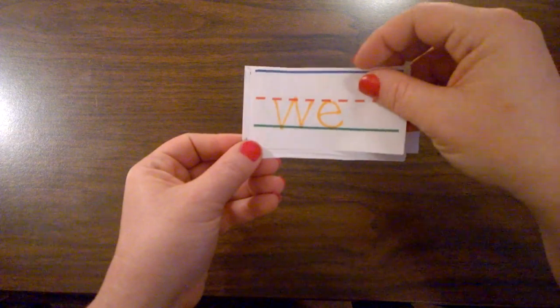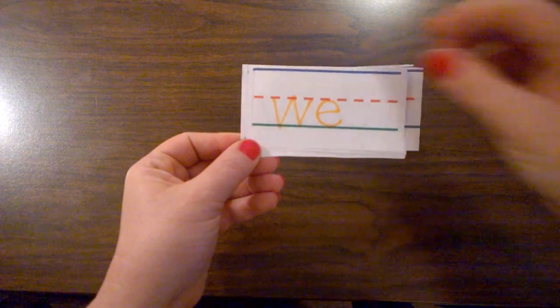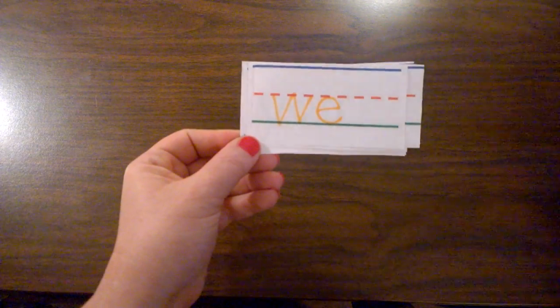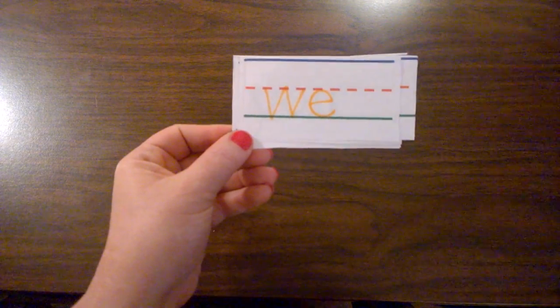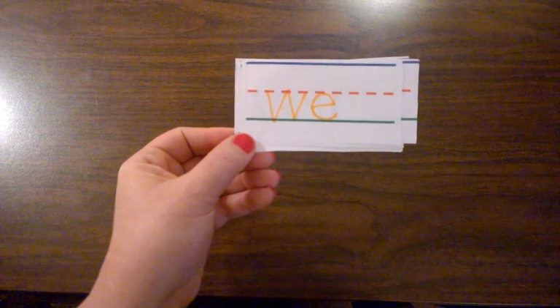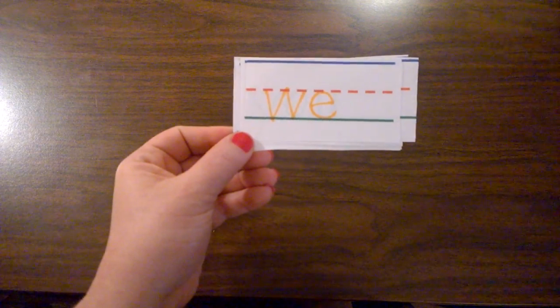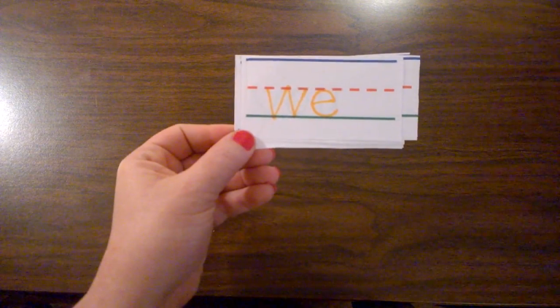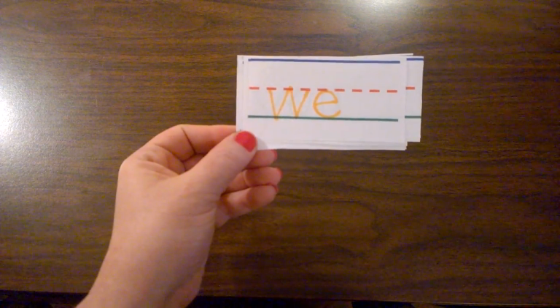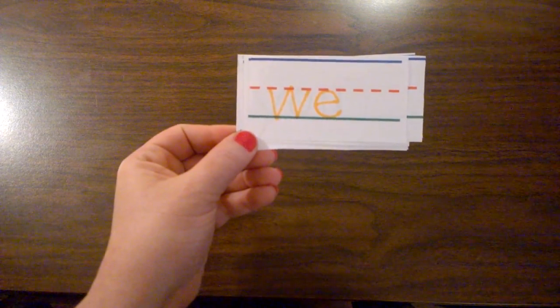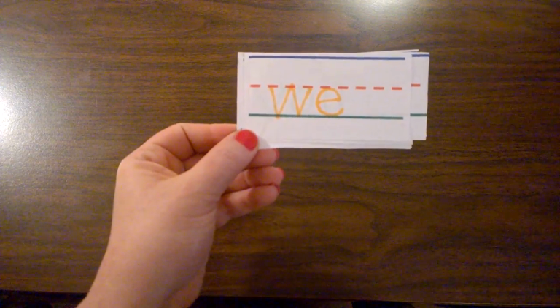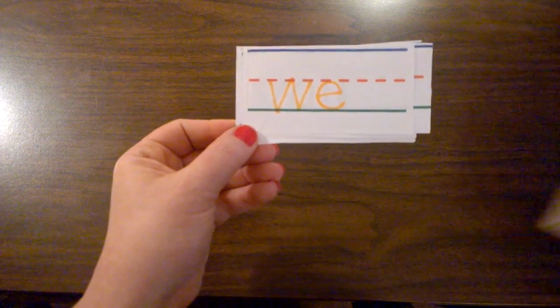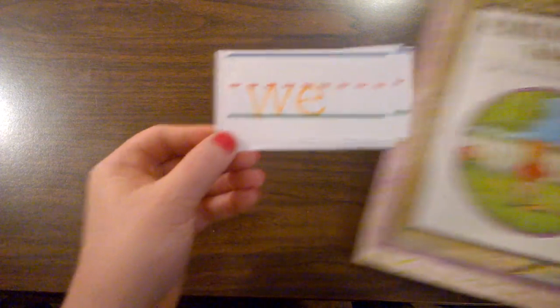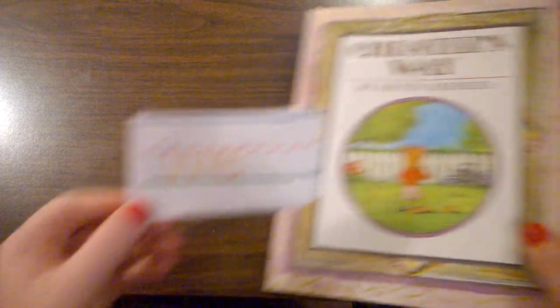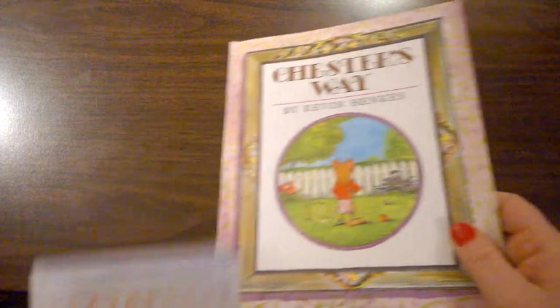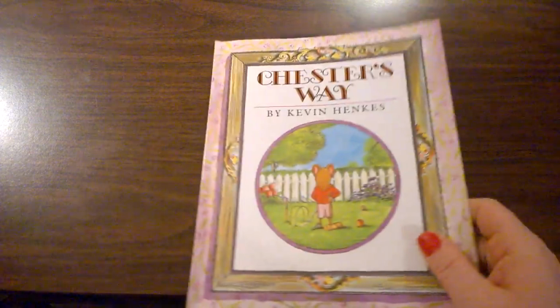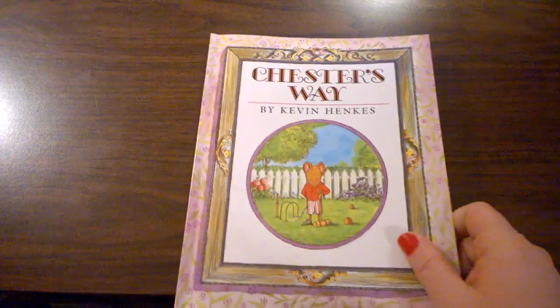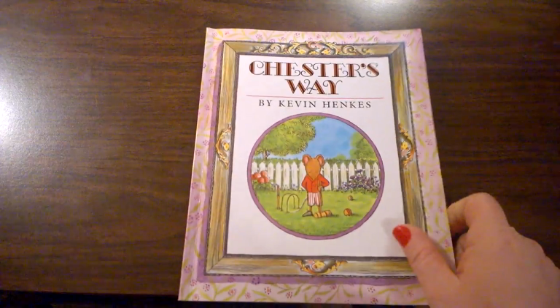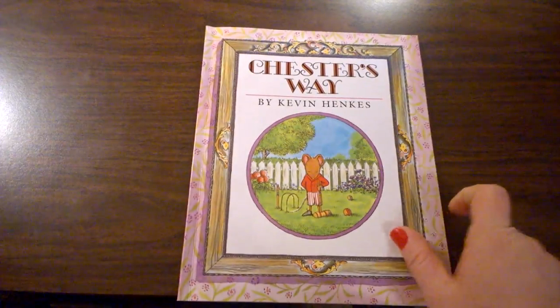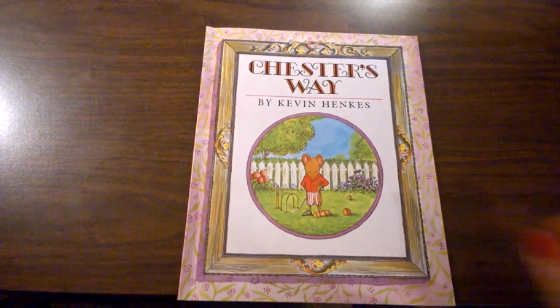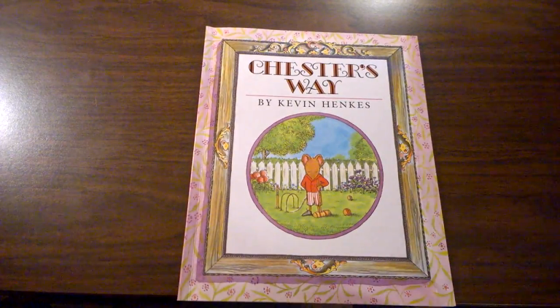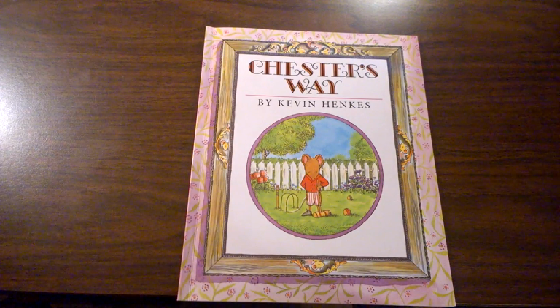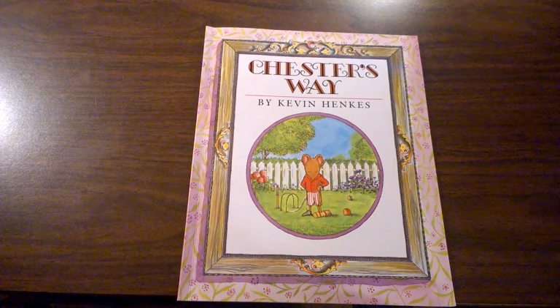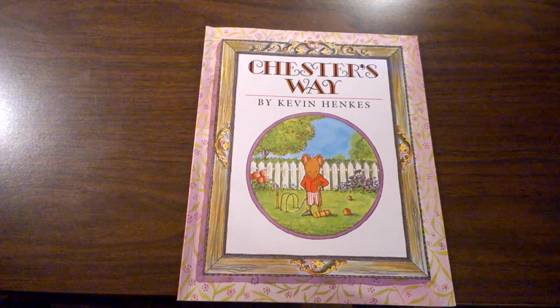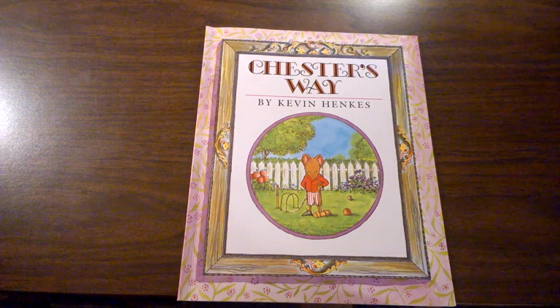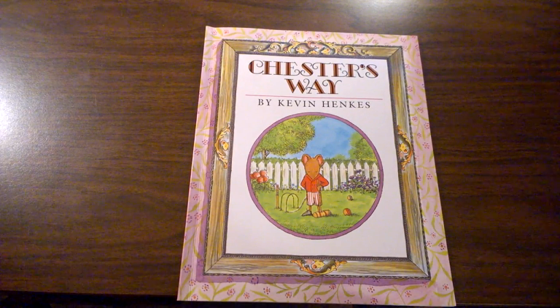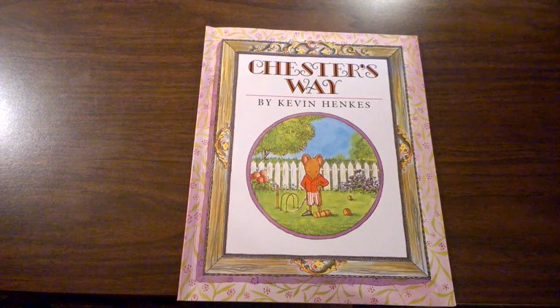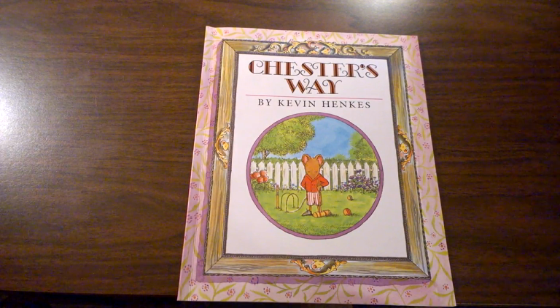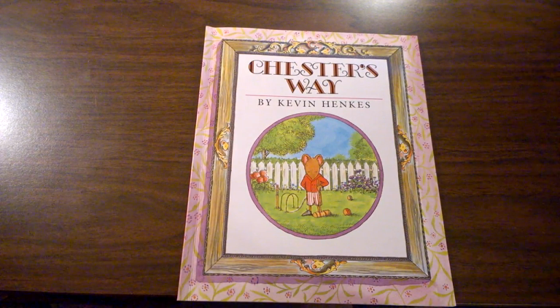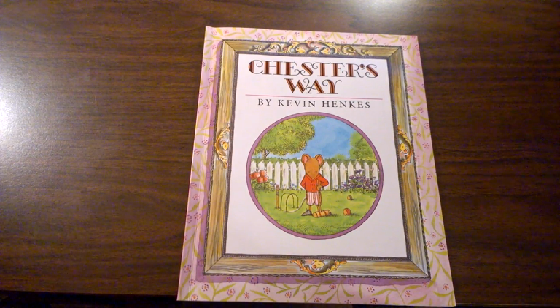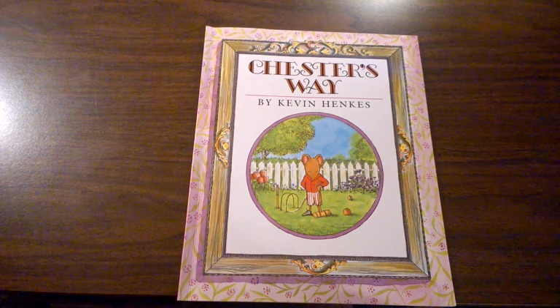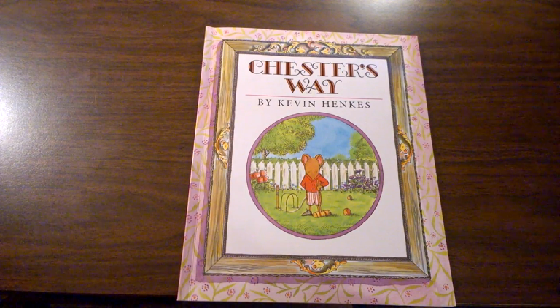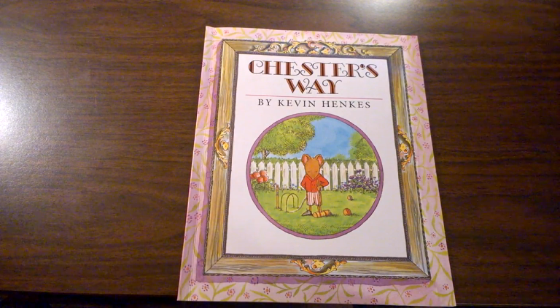These are all sight words we'll find in this book and many others: of, an, you, and we. Be sure and listen and watch for these sight words as we read the book Chester's Way by Kevin Henkes.